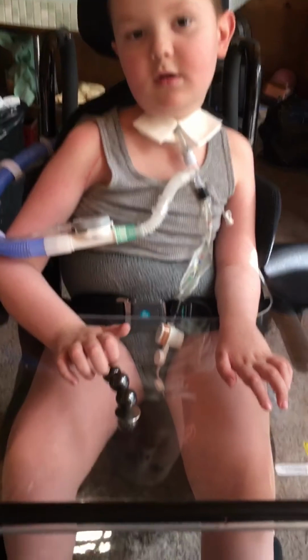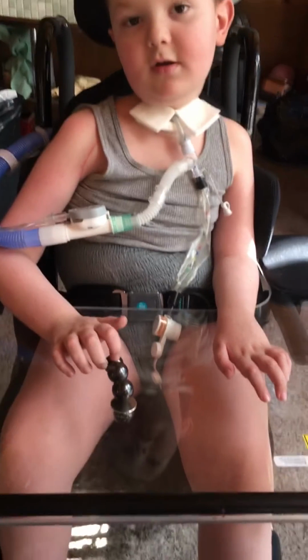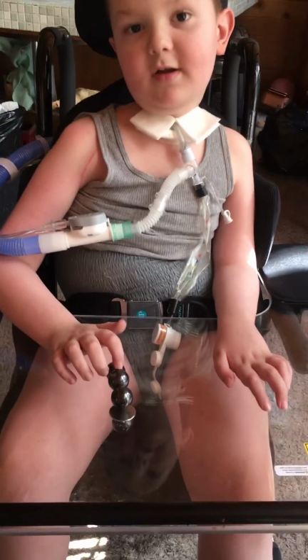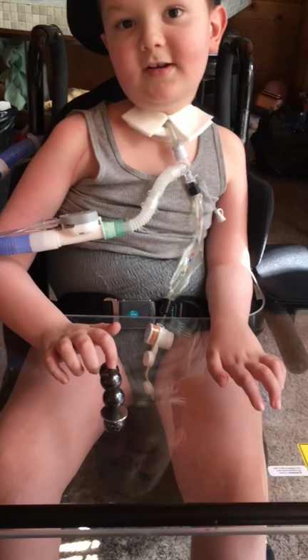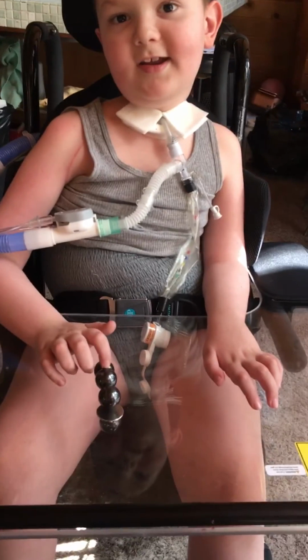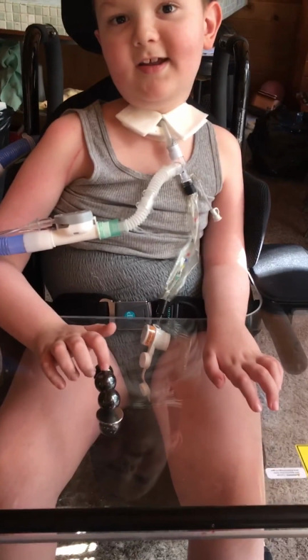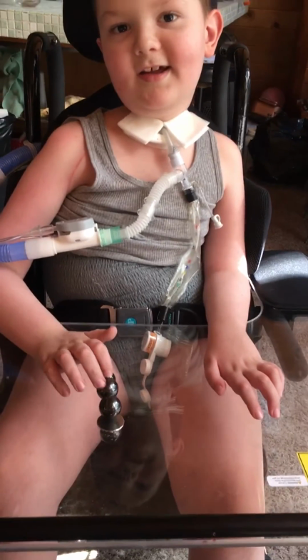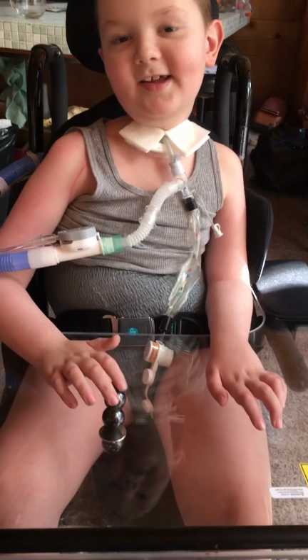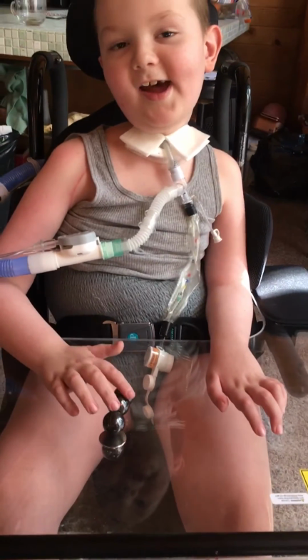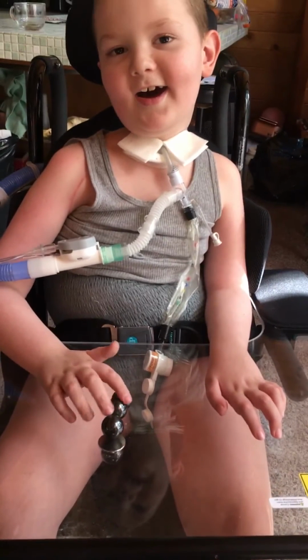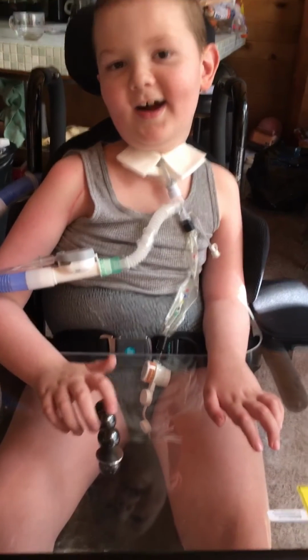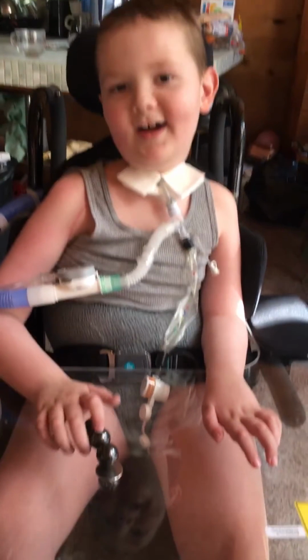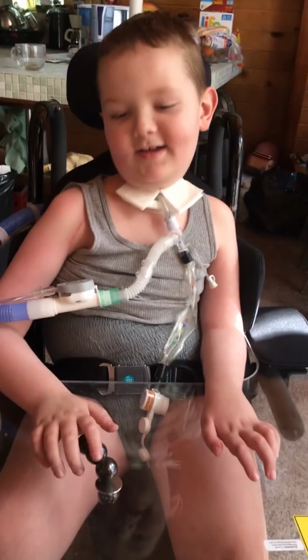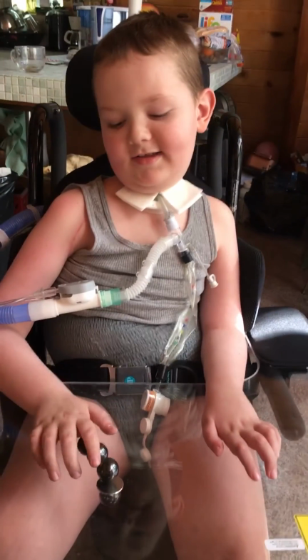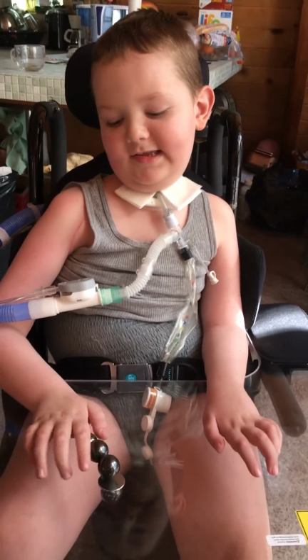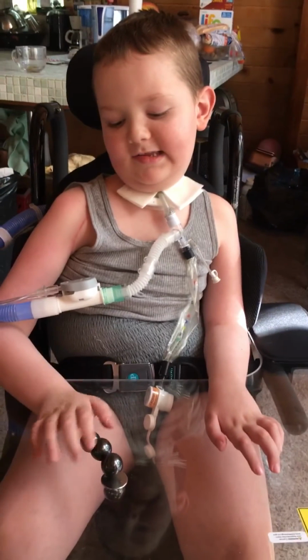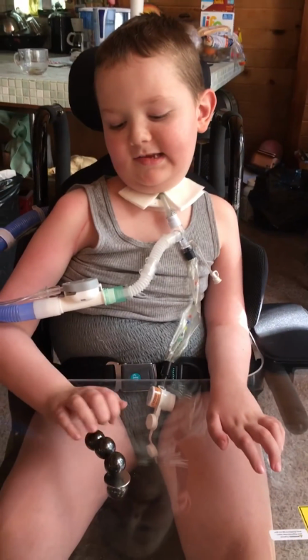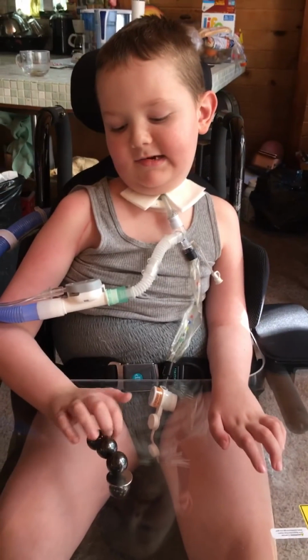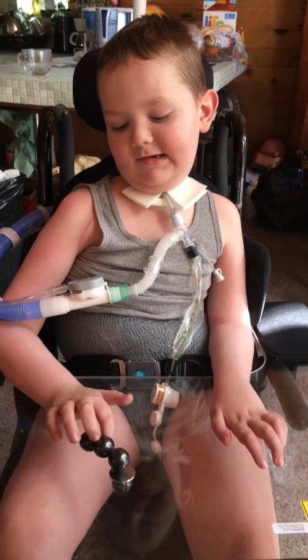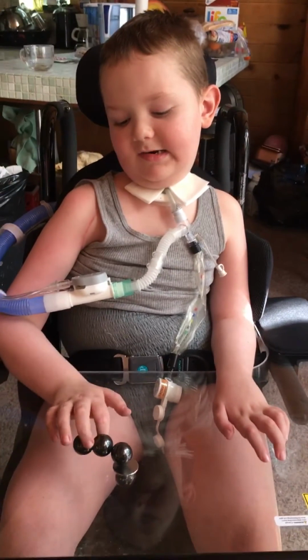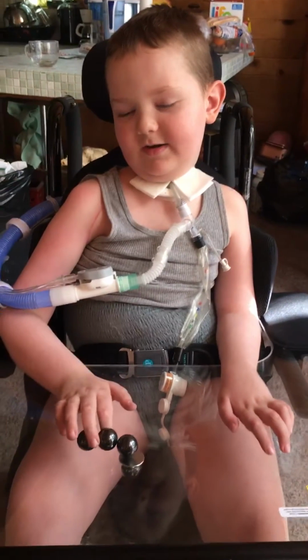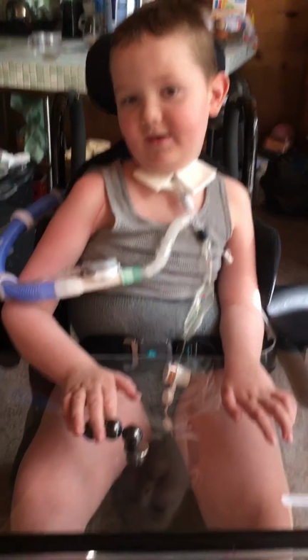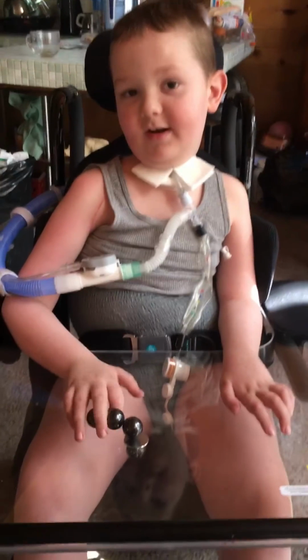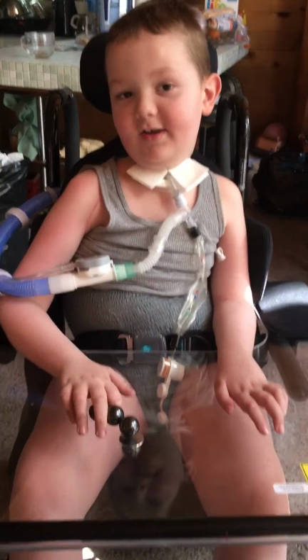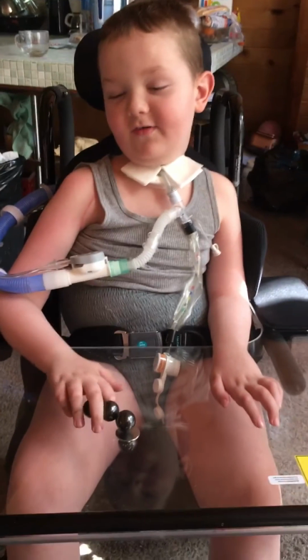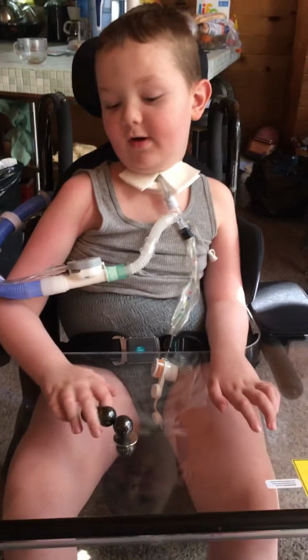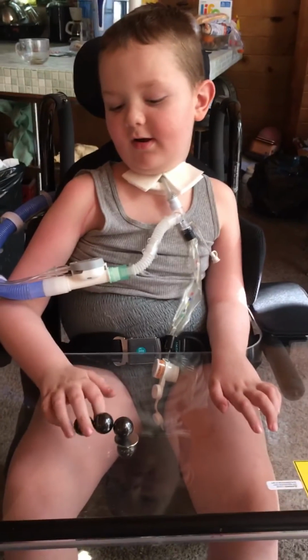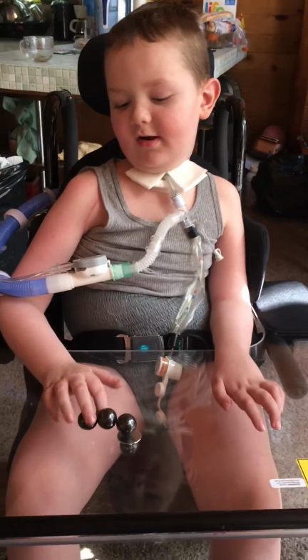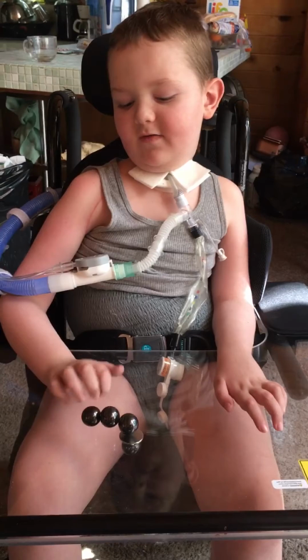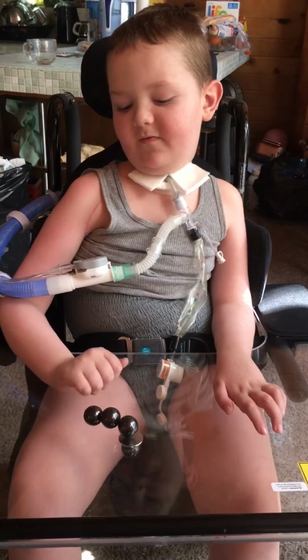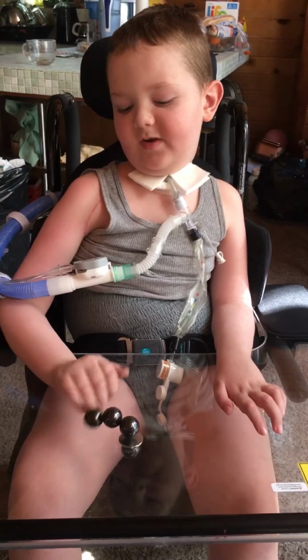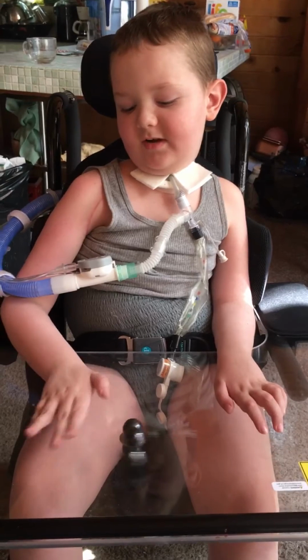Was that four? Yeah. Dude, awesome. Alright, now we're going to try to get five.